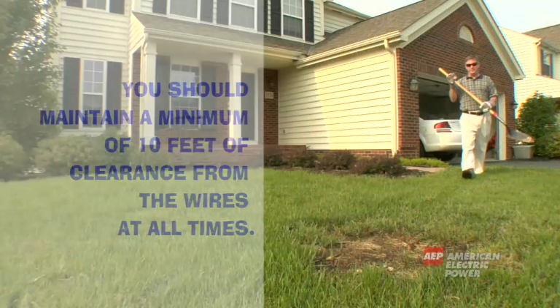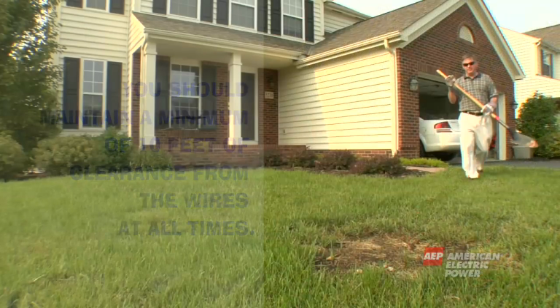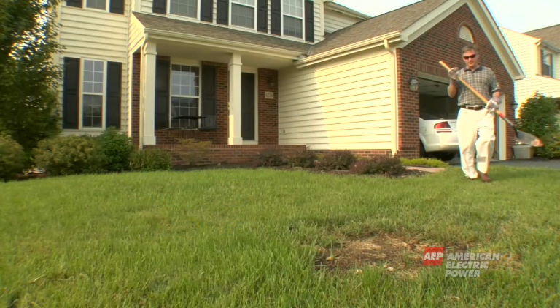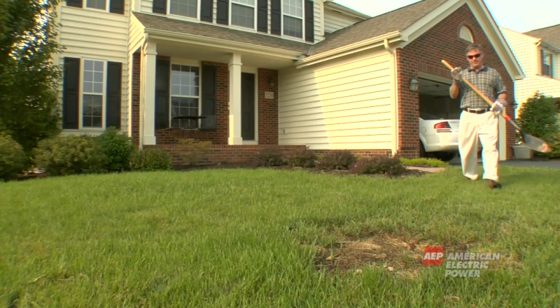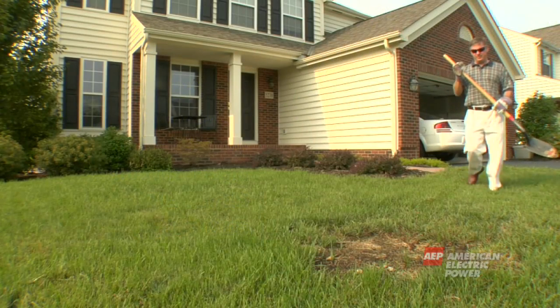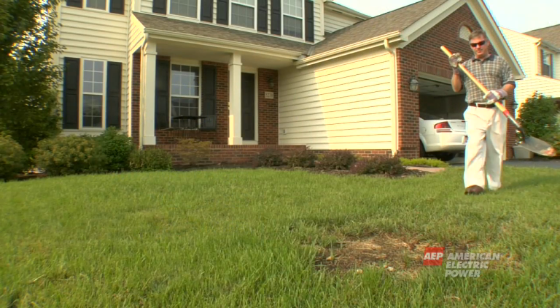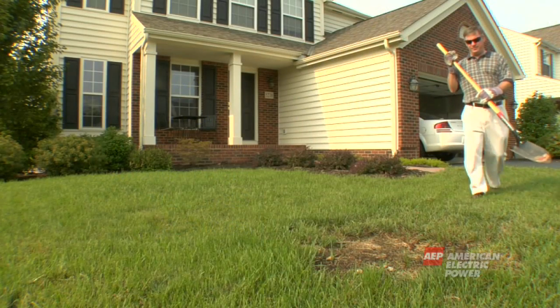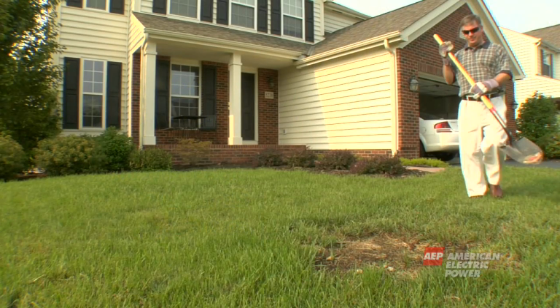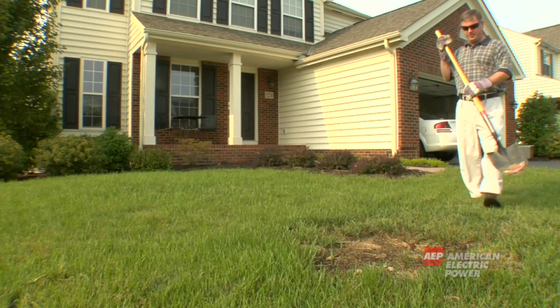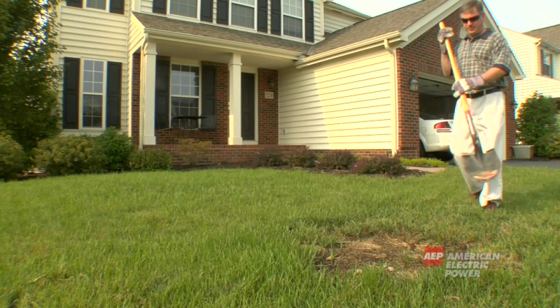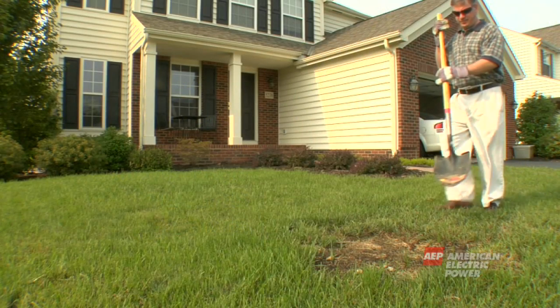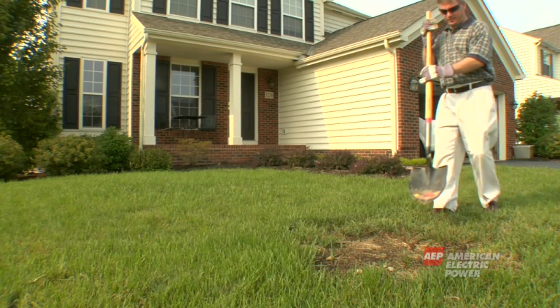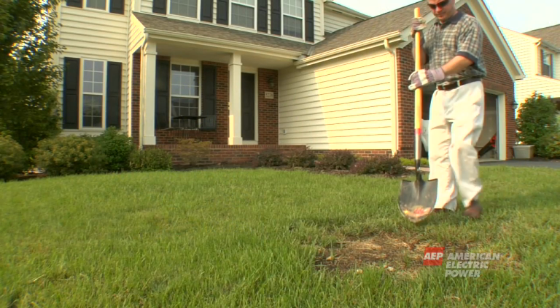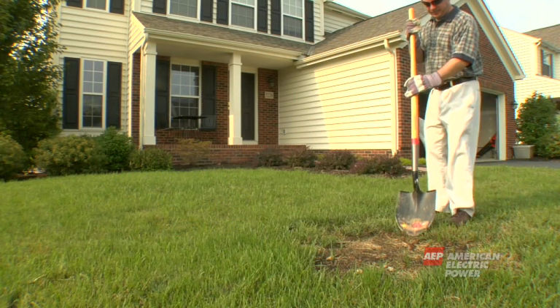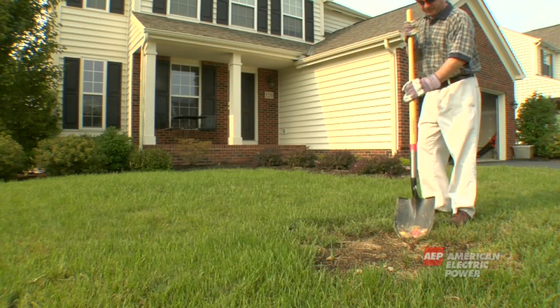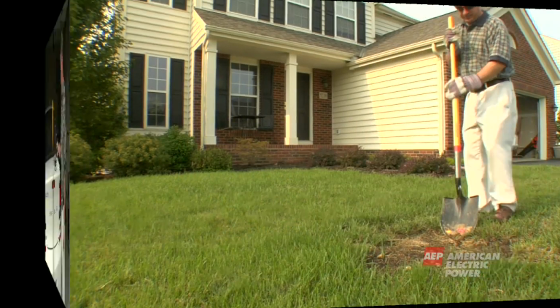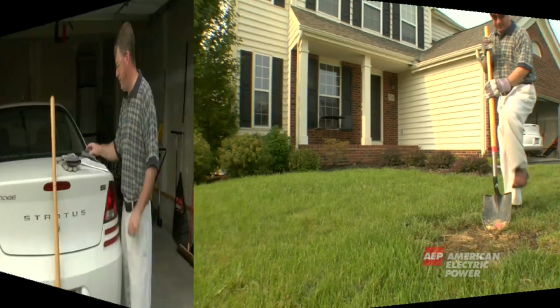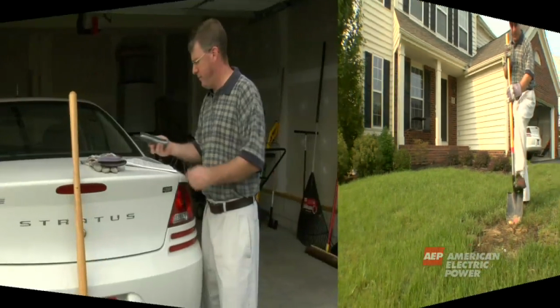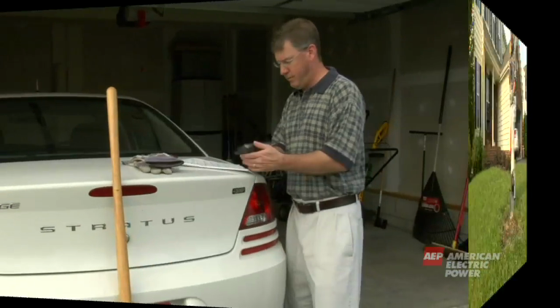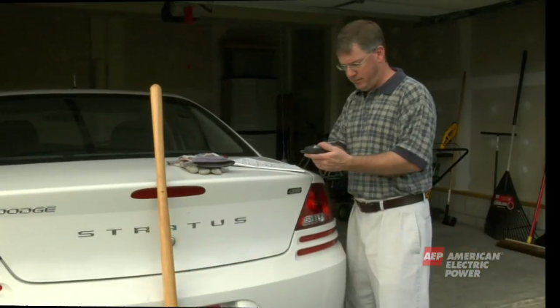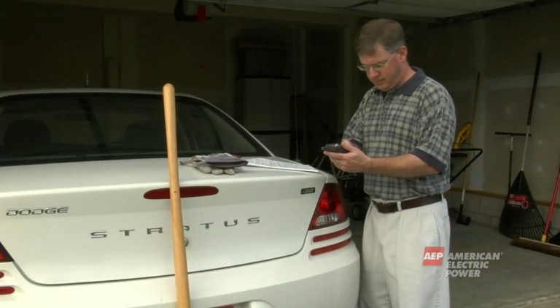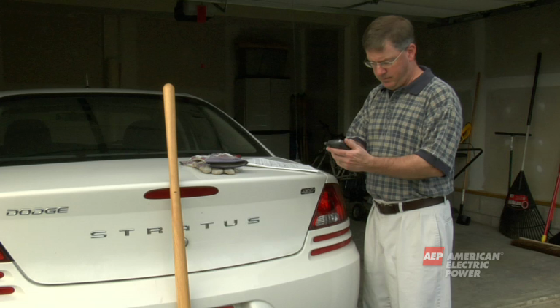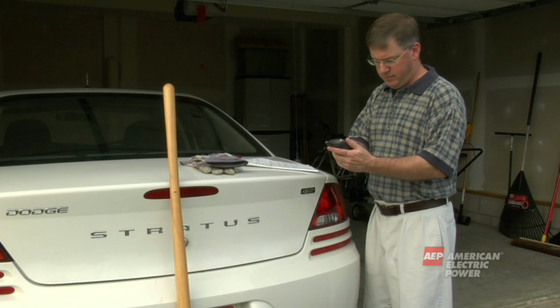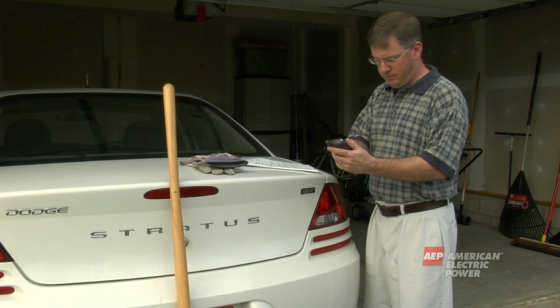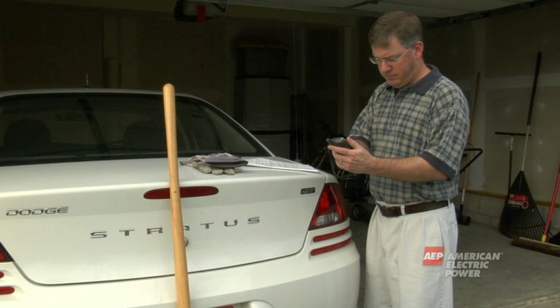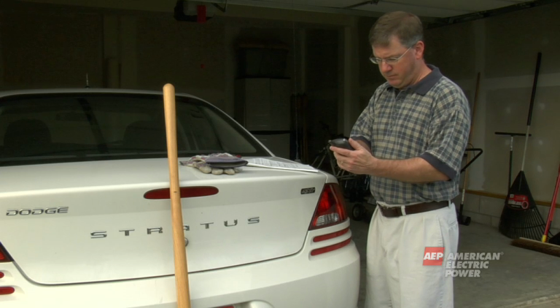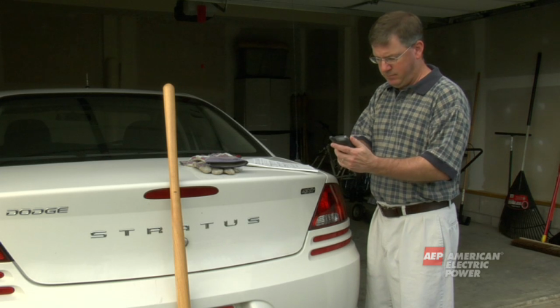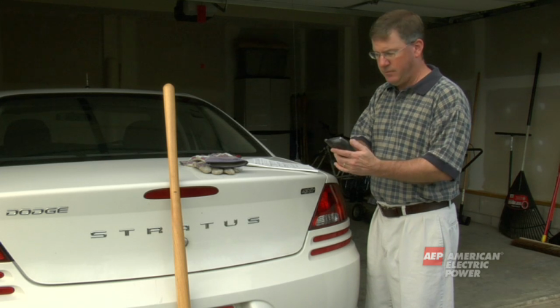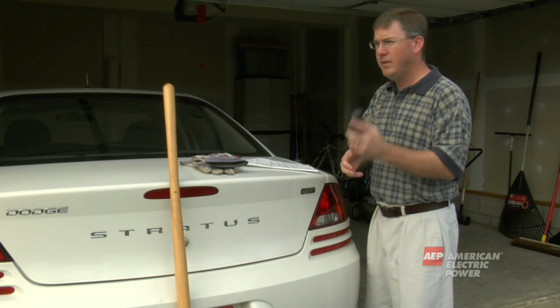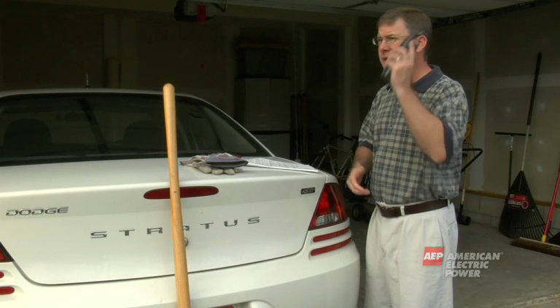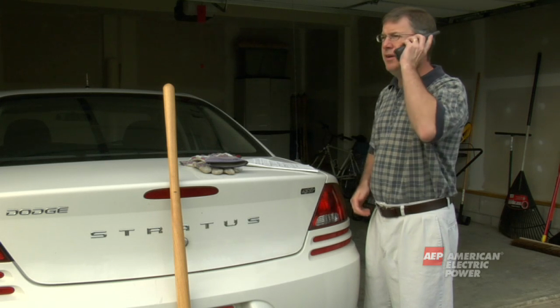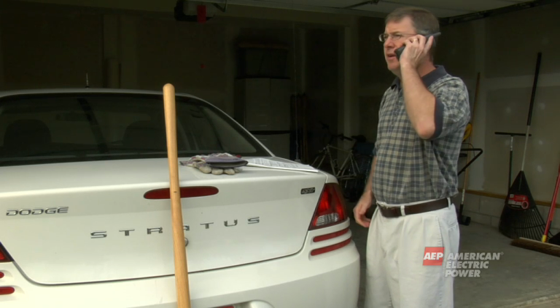Contact with underground lines can be deadly as well. Always call 8-1-1 before any digging project.